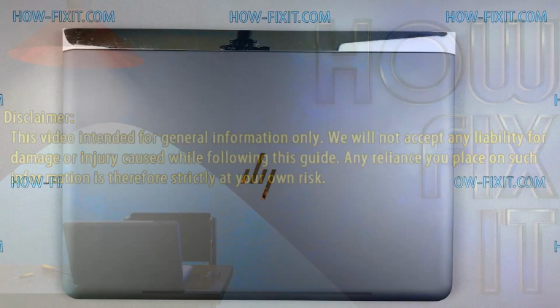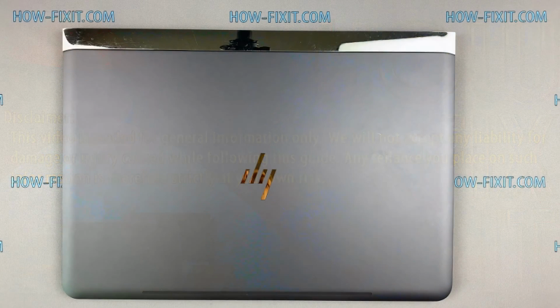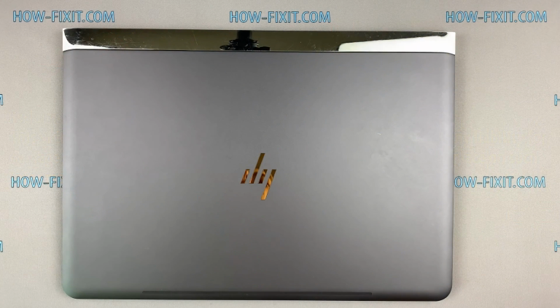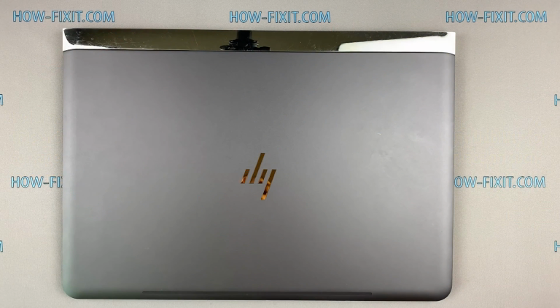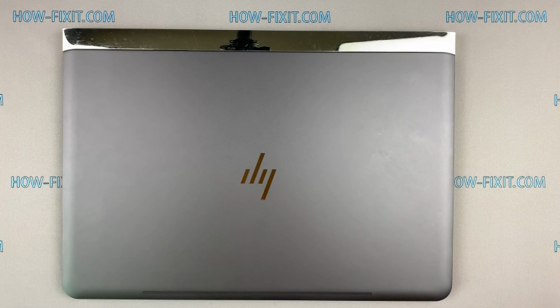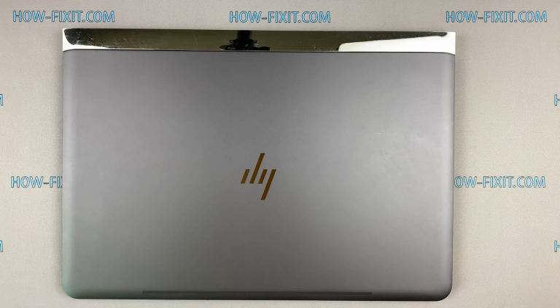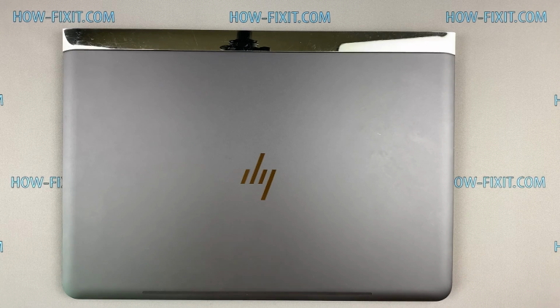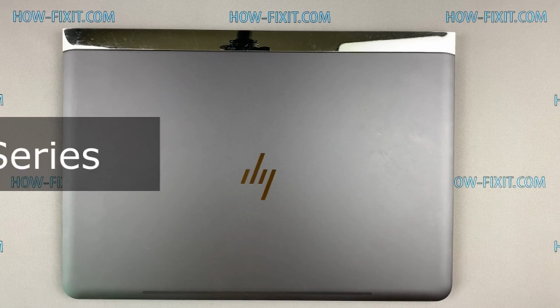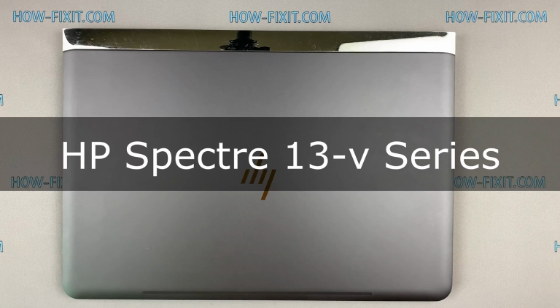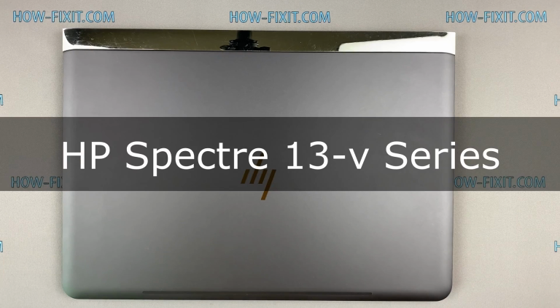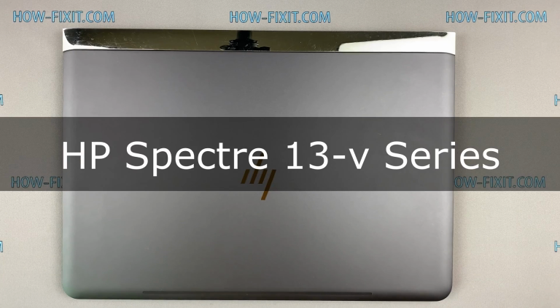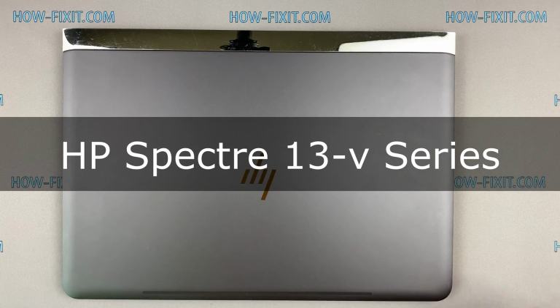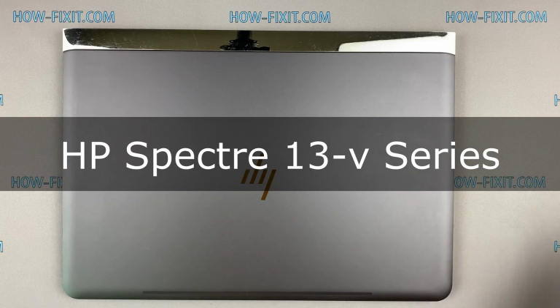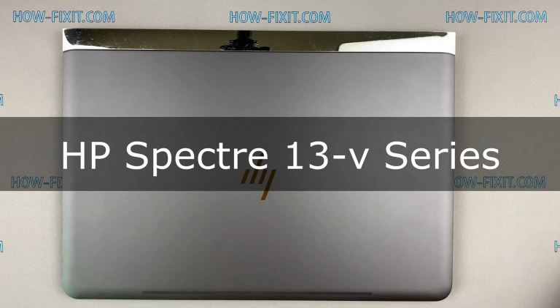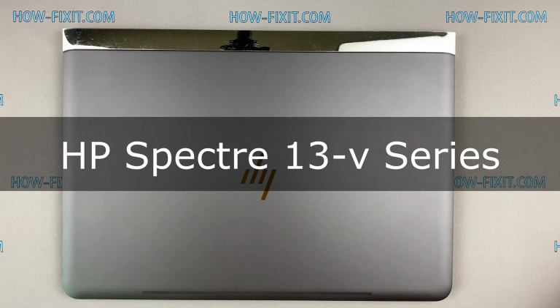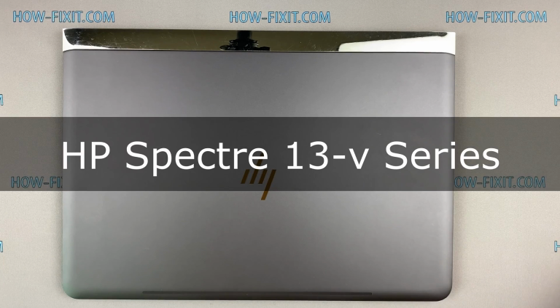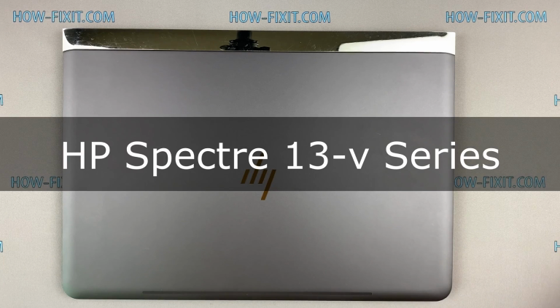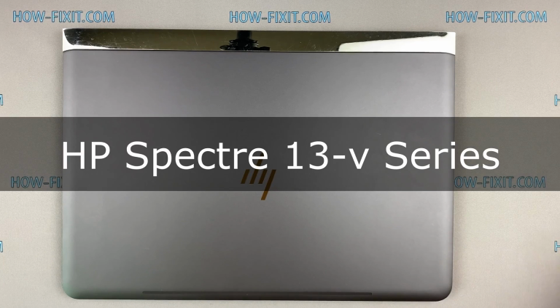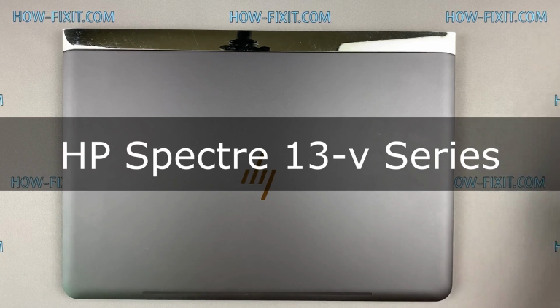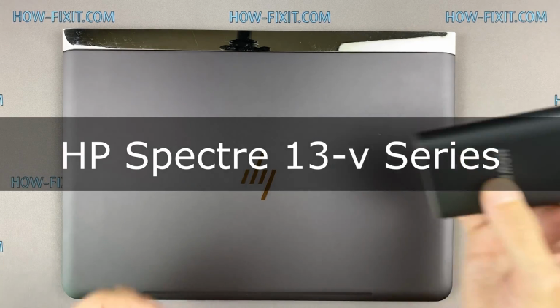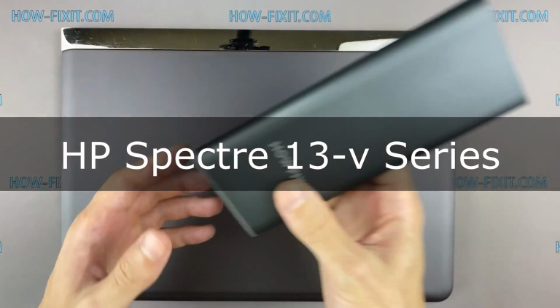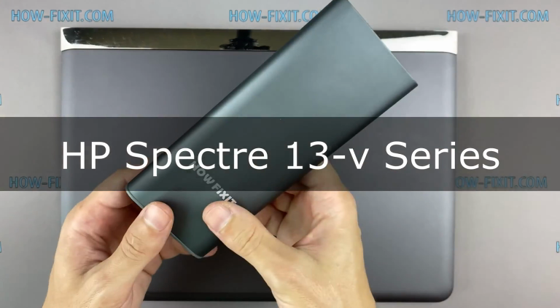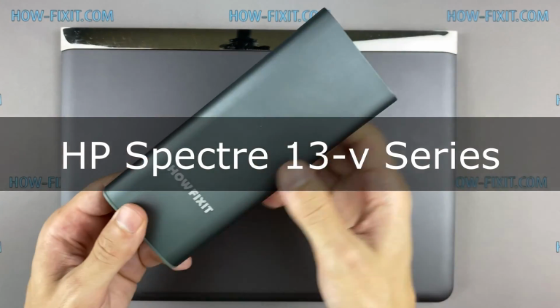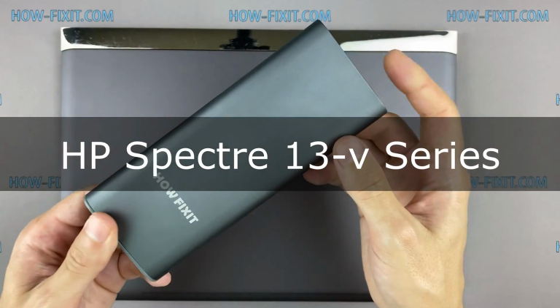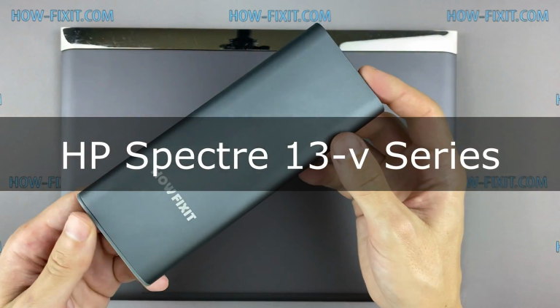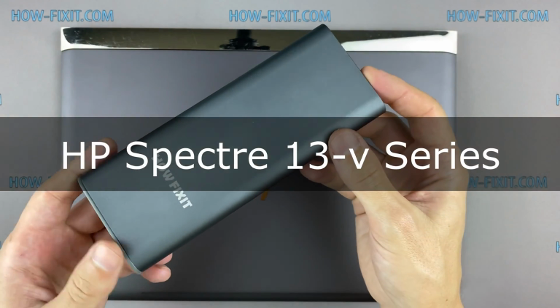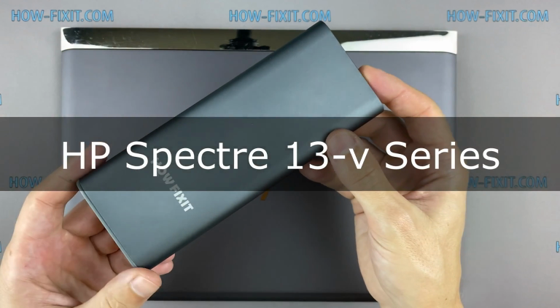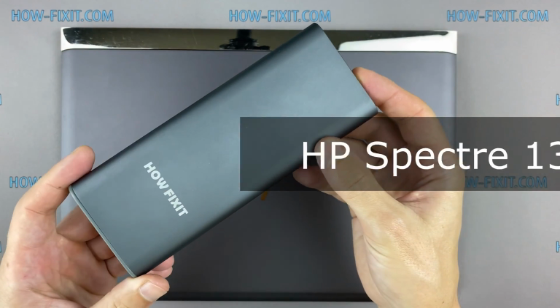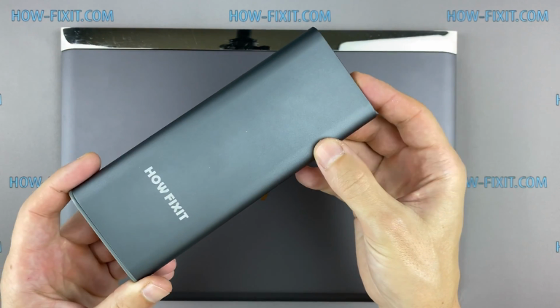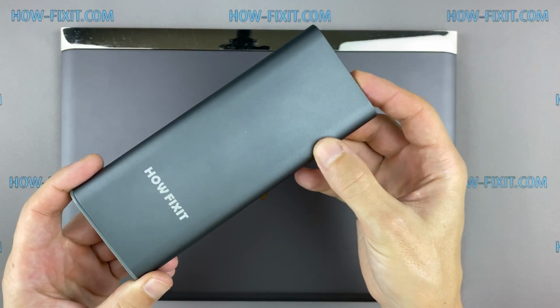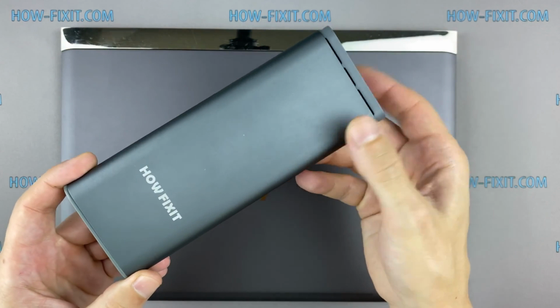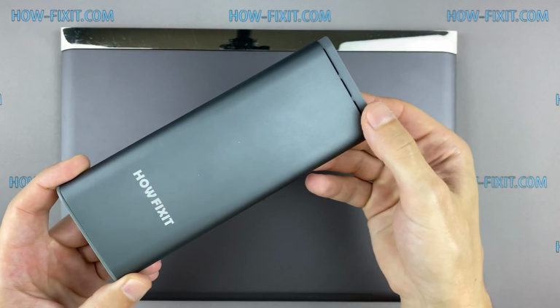Hello everyone and welcome to HowFixit. In this video I will show you how to replace the motherboard in a laptop.